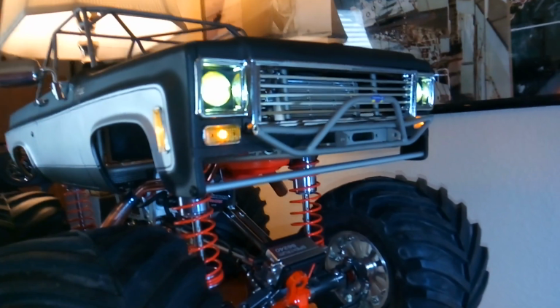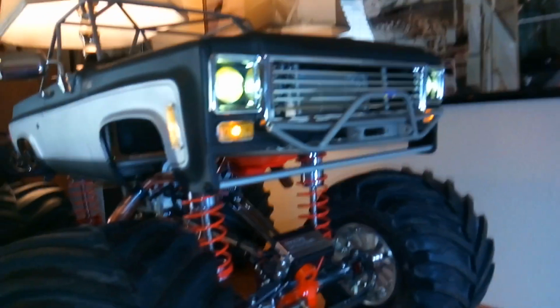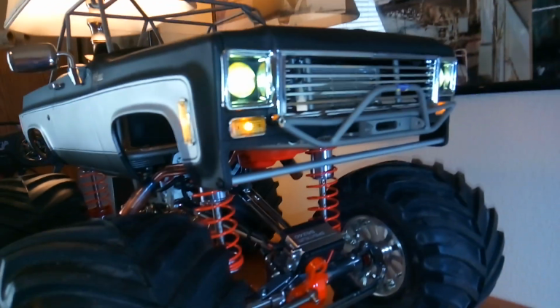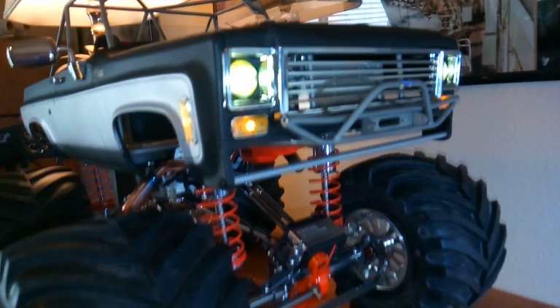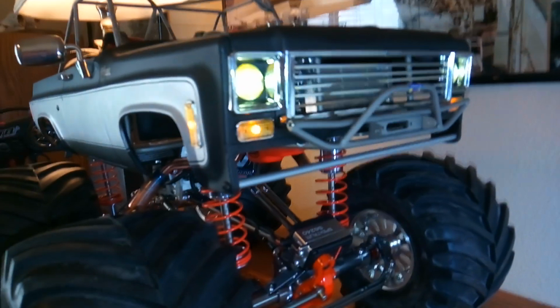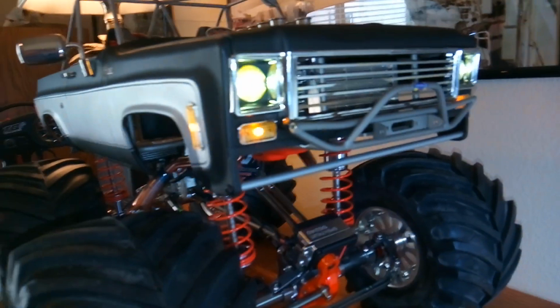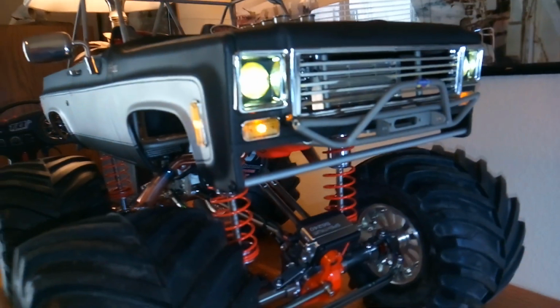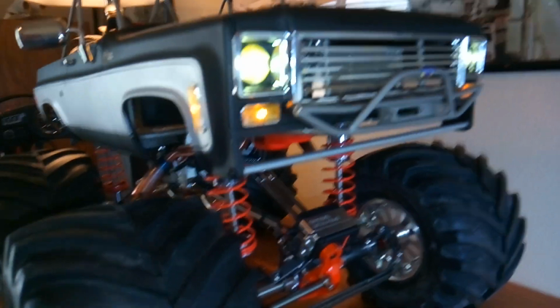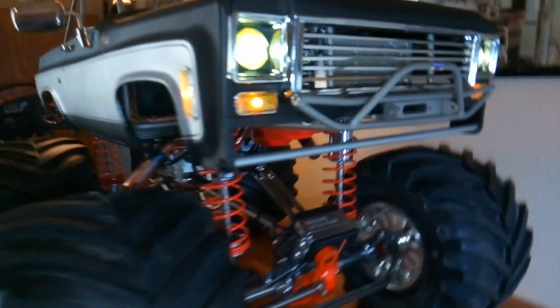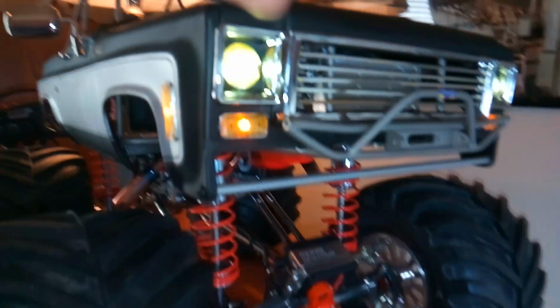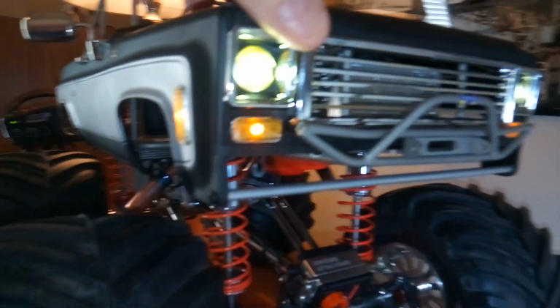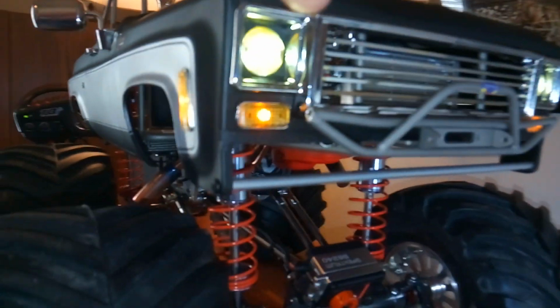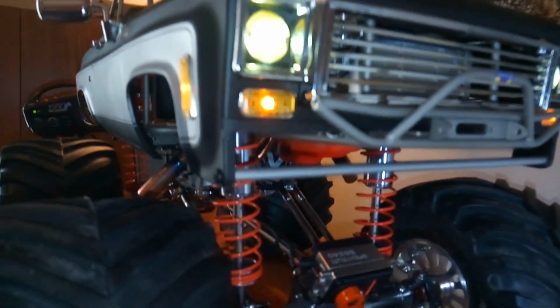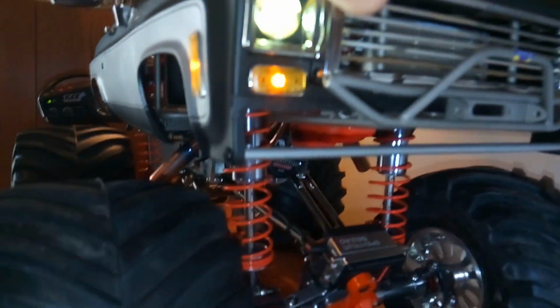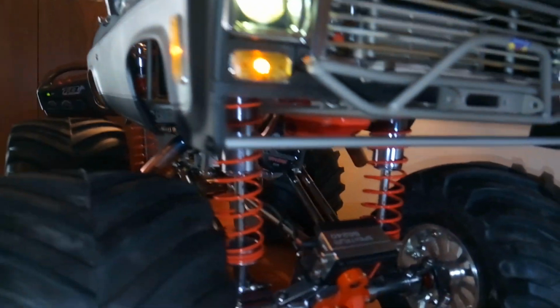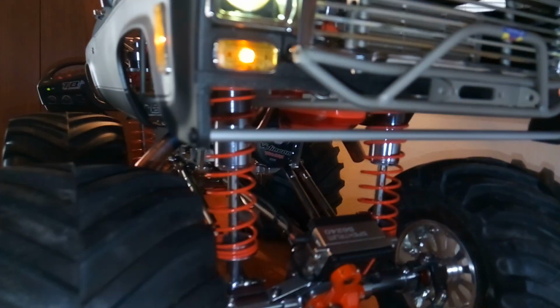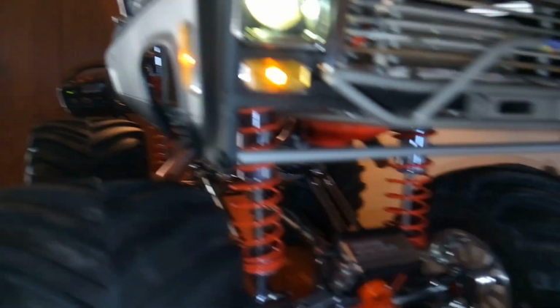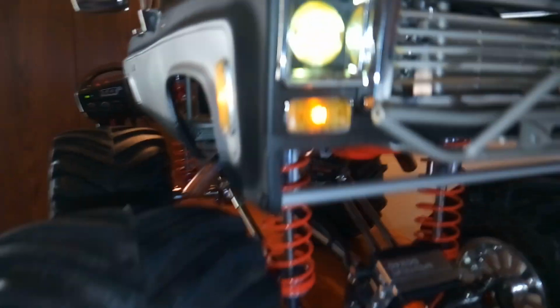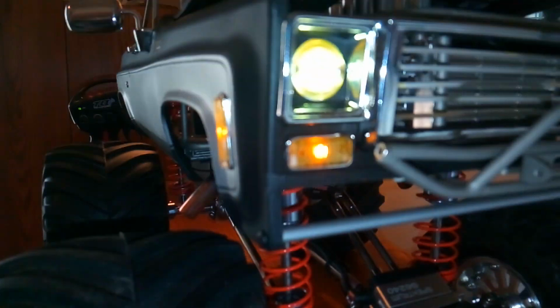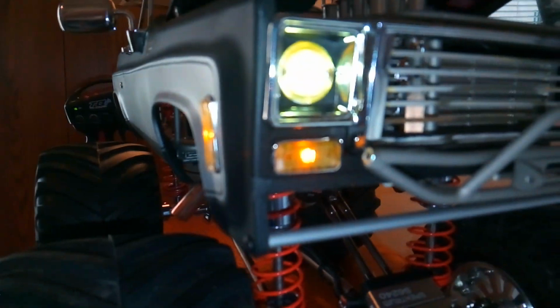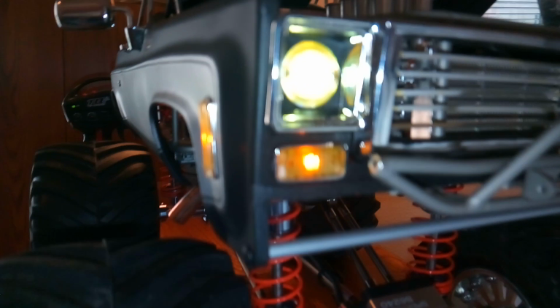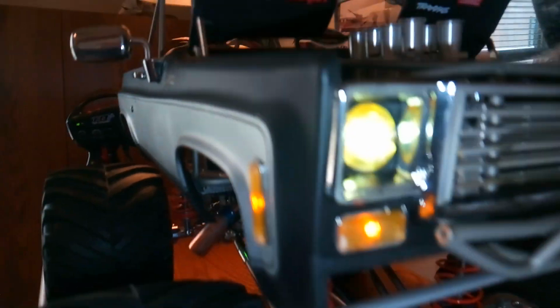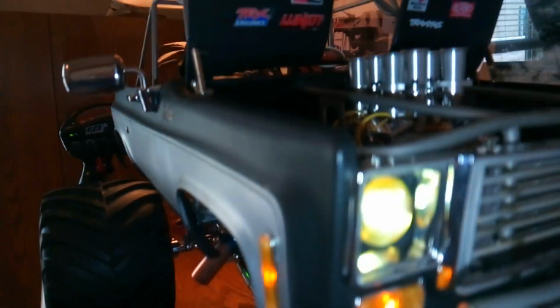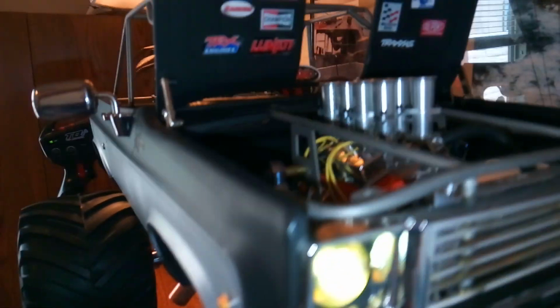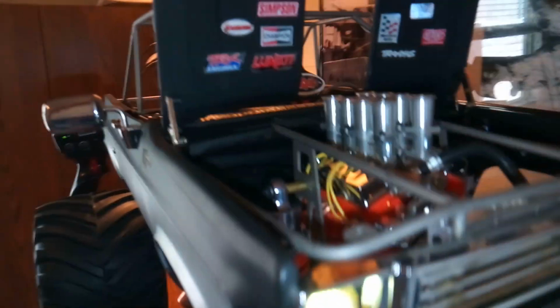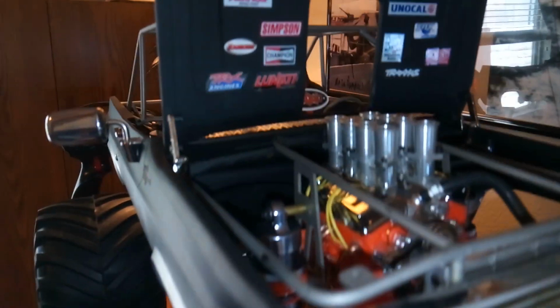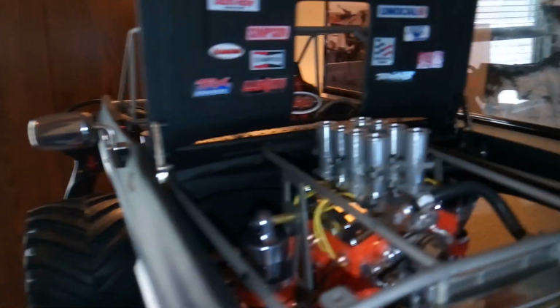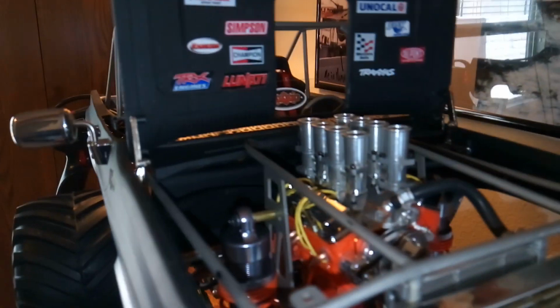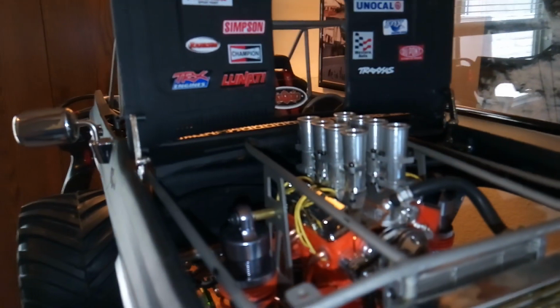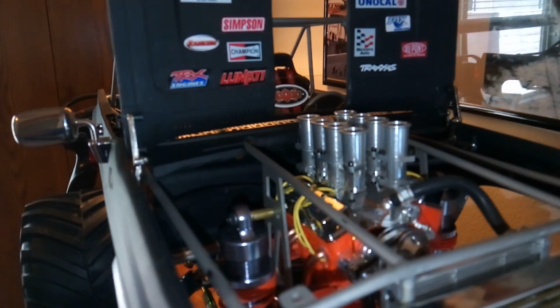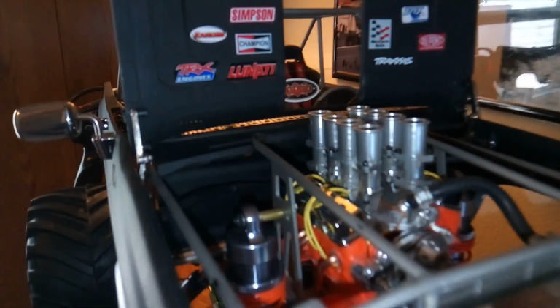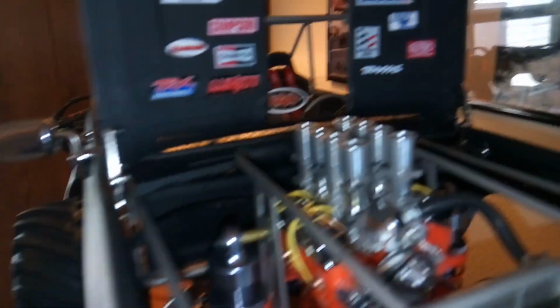A little bit of a billet grill I made for it. Lots of detail.